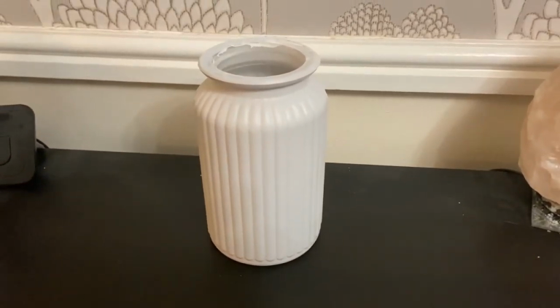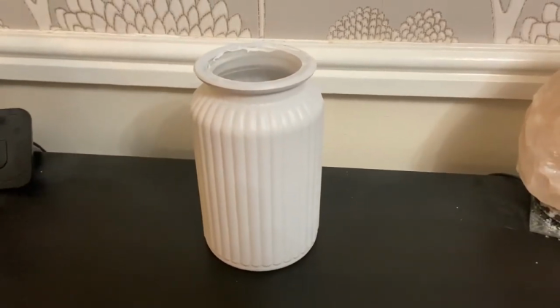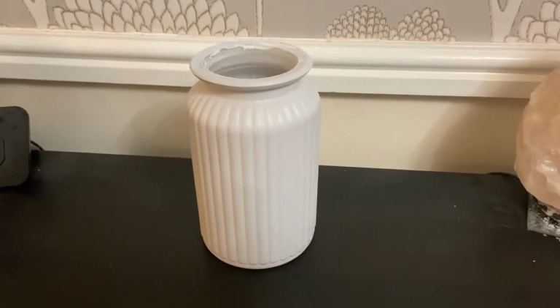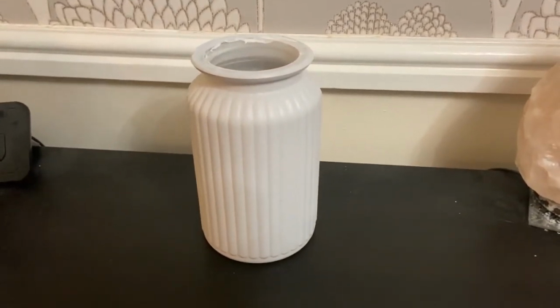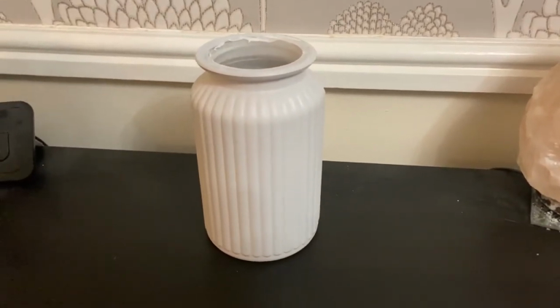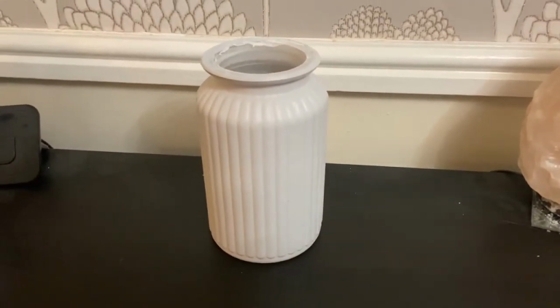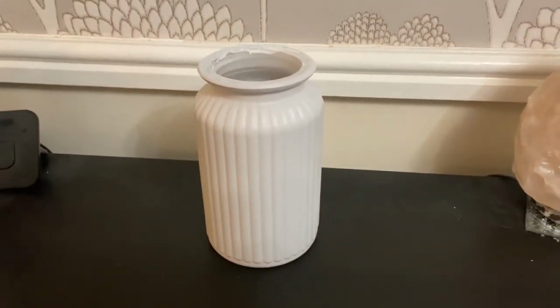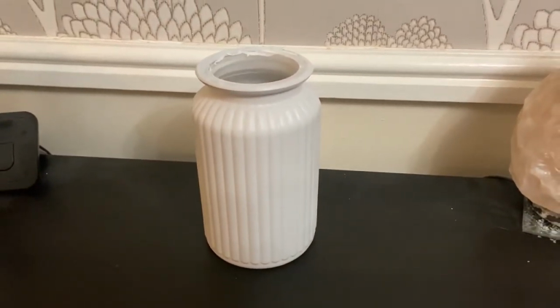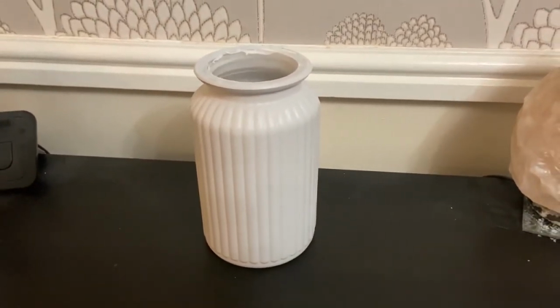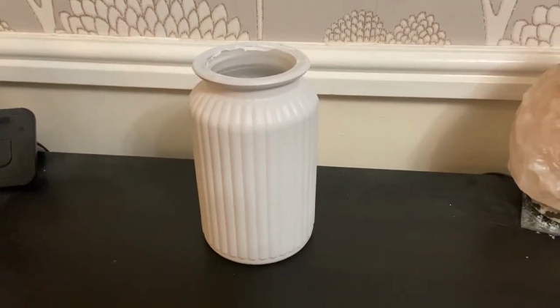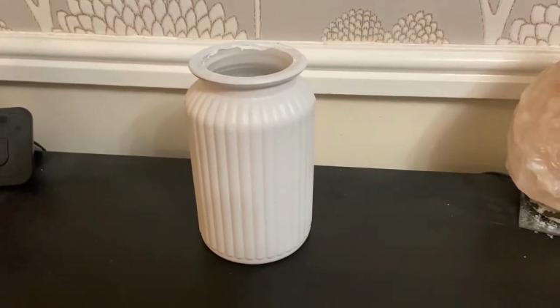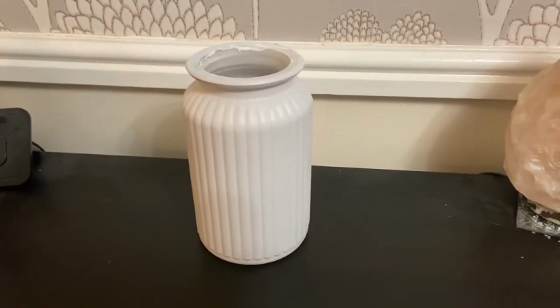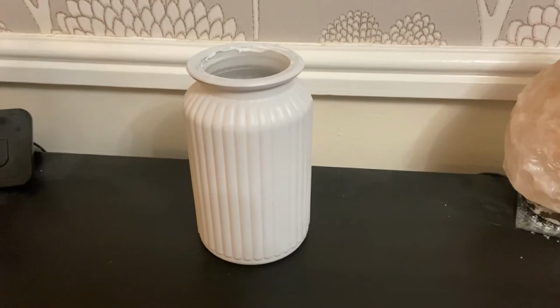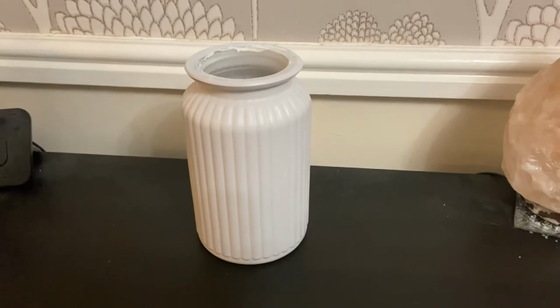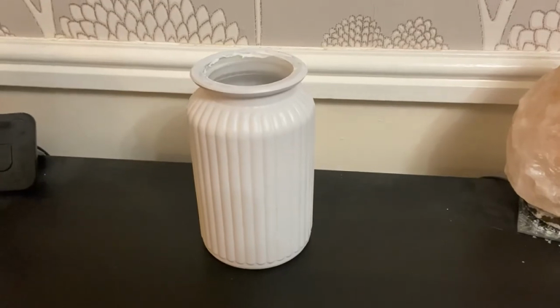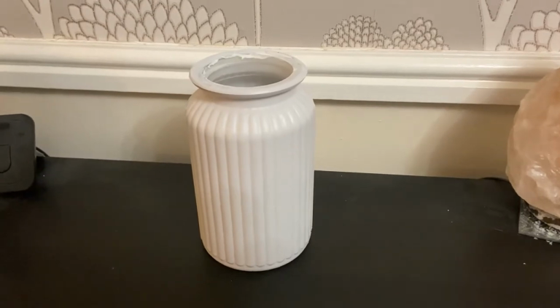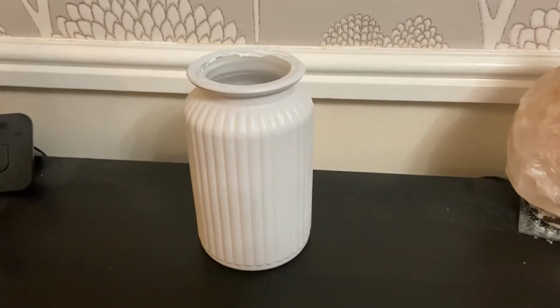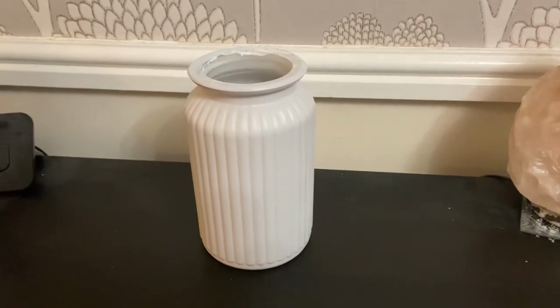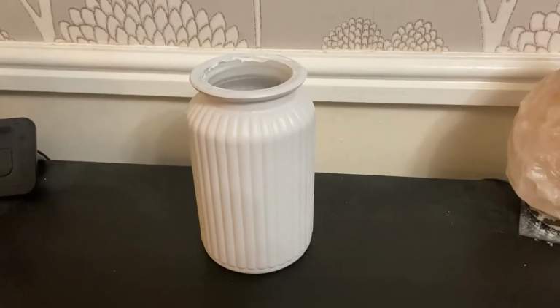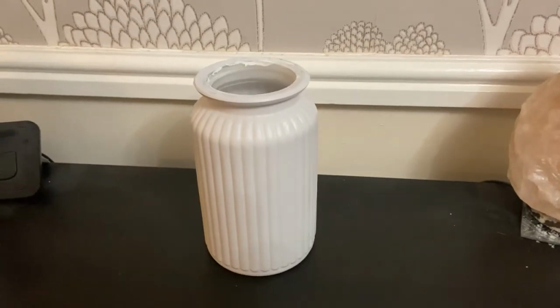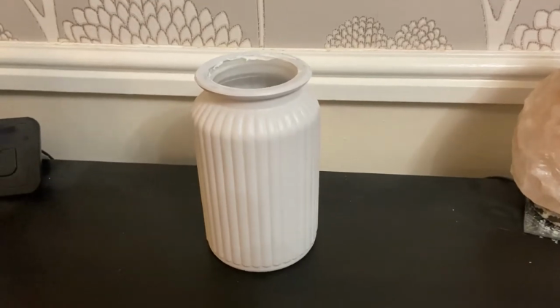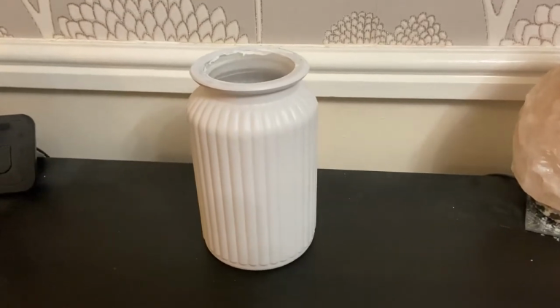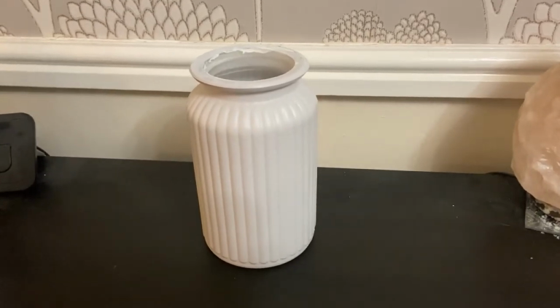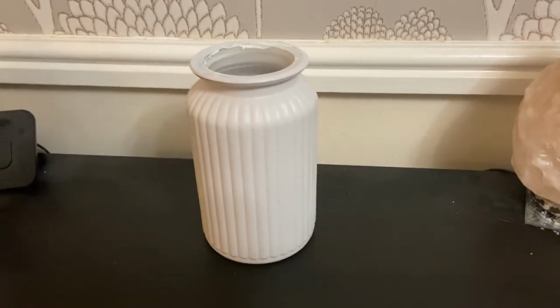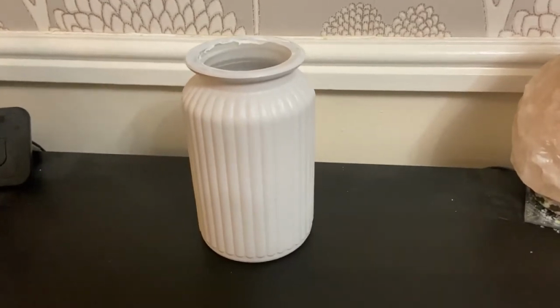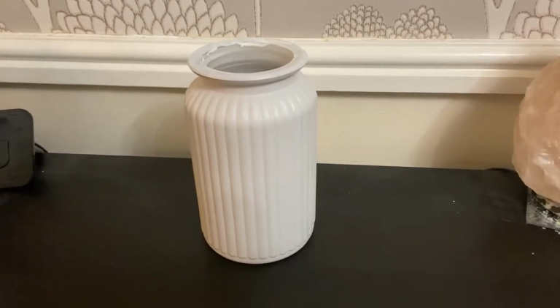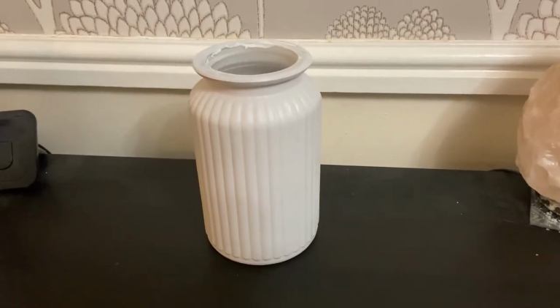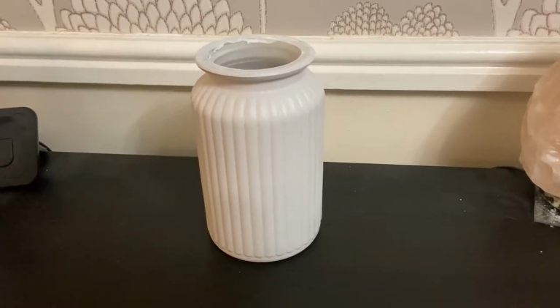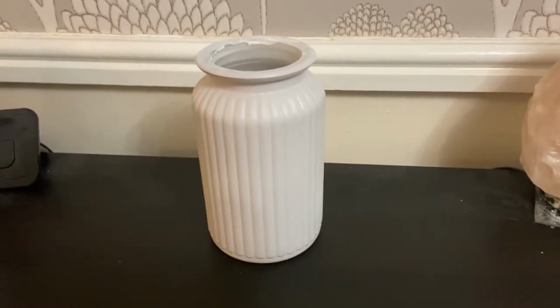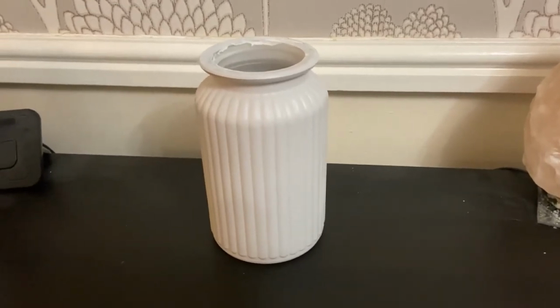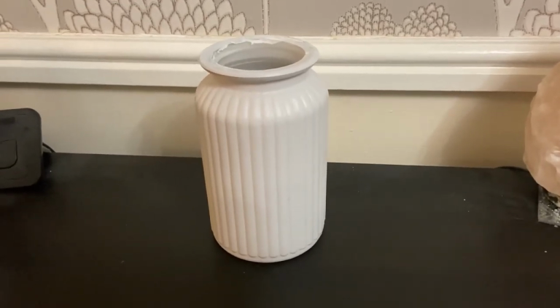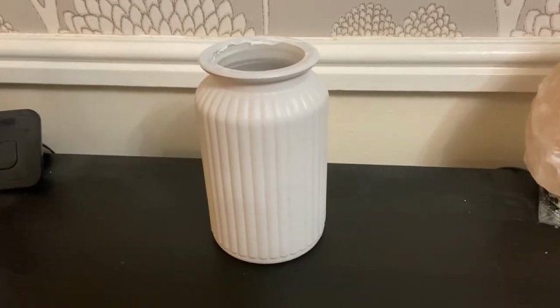I've let it dry and now I'm going to fill it with some flowers. If you like this video then please give it a like, and don't forget to subscribe. Thank you!